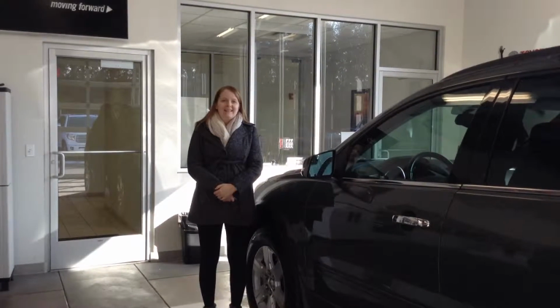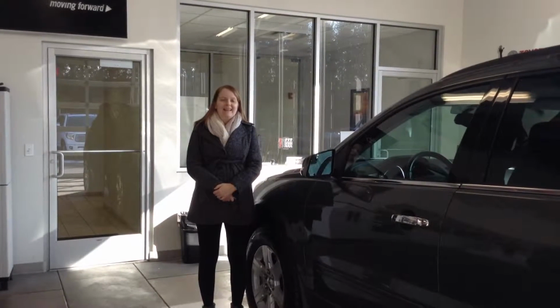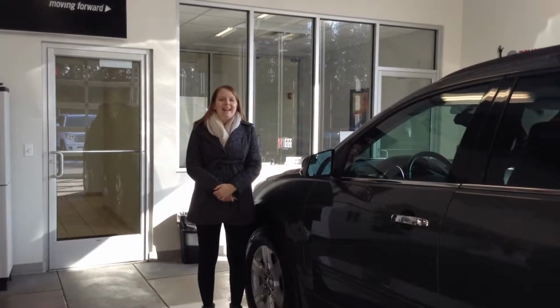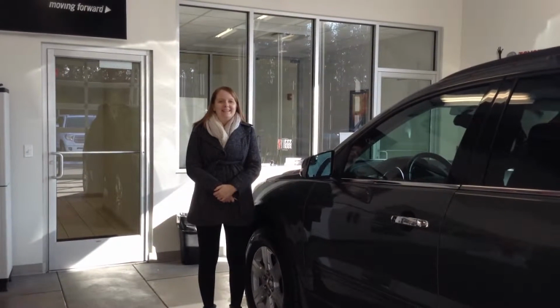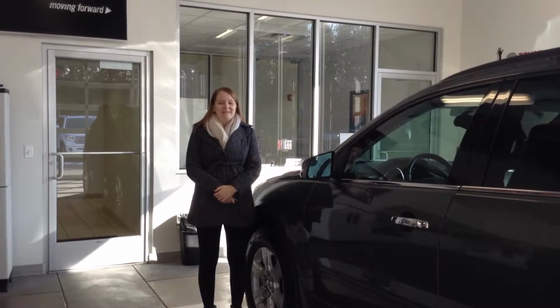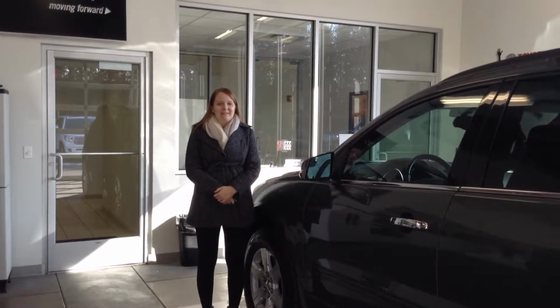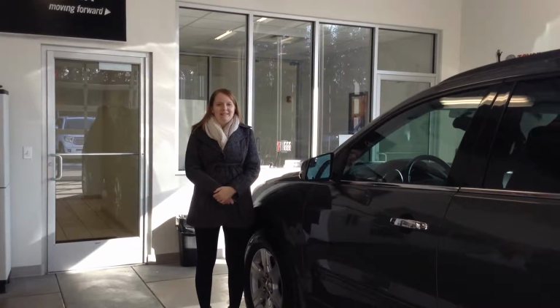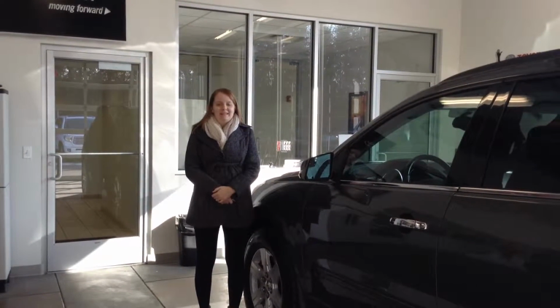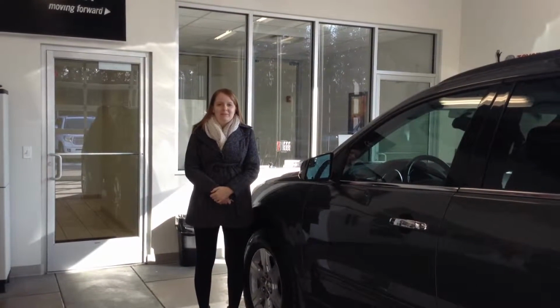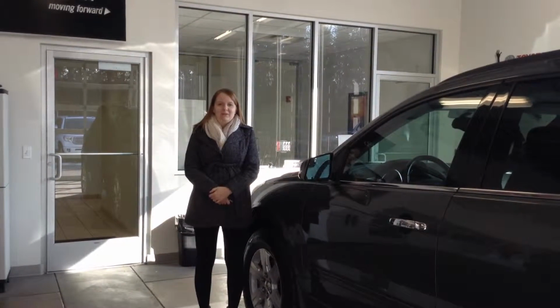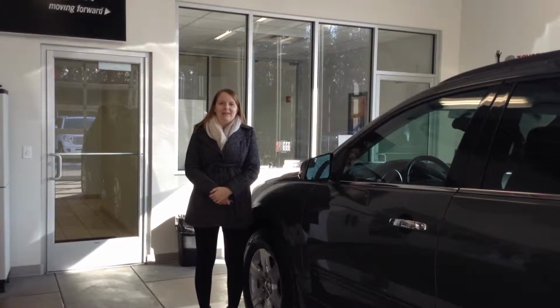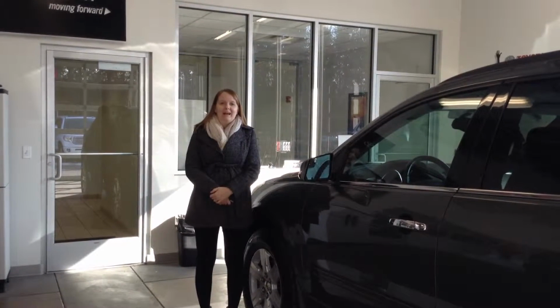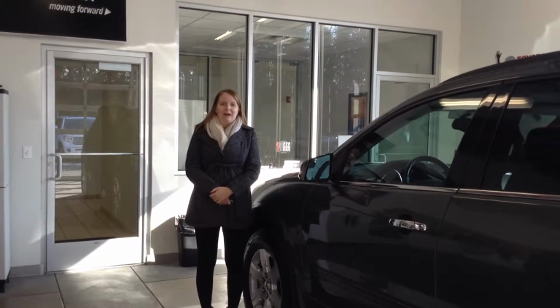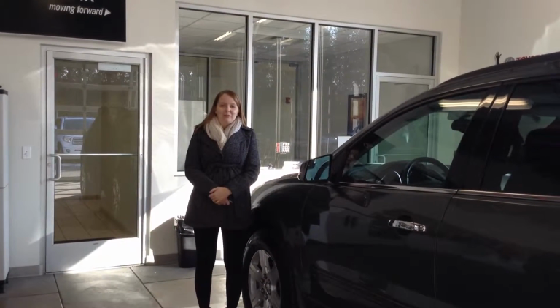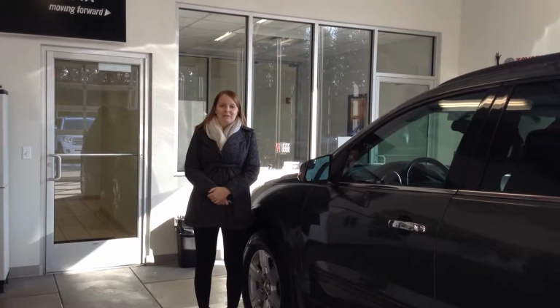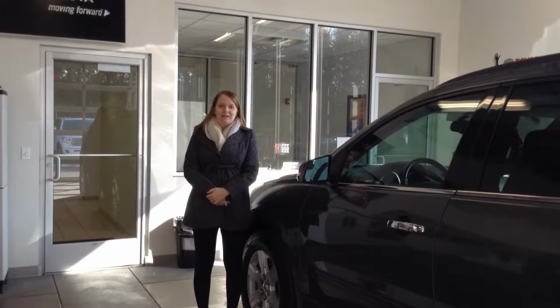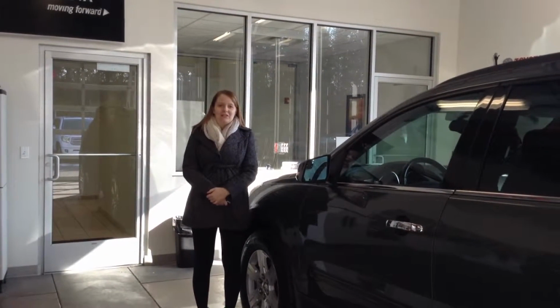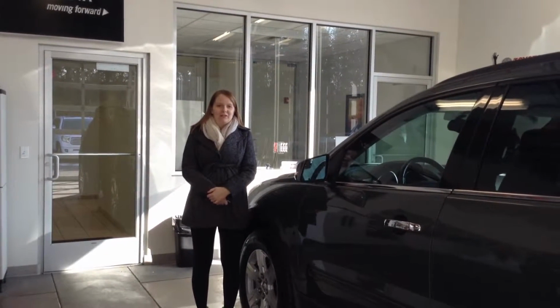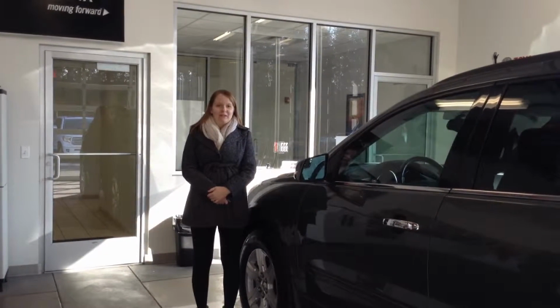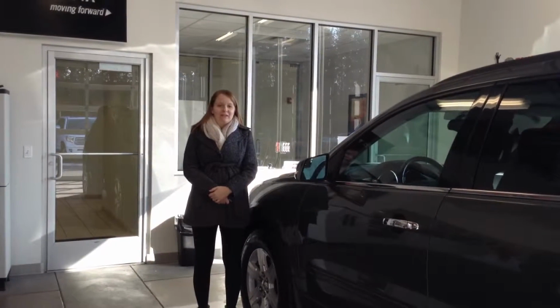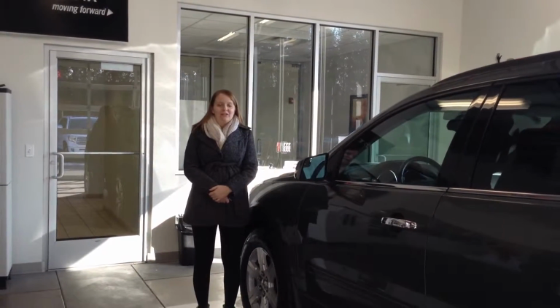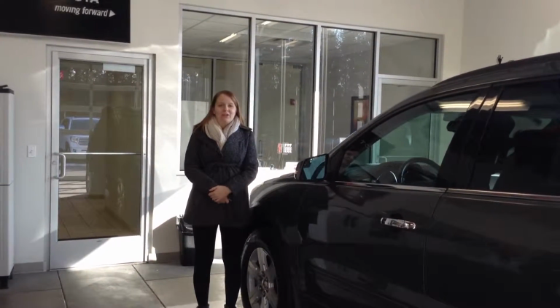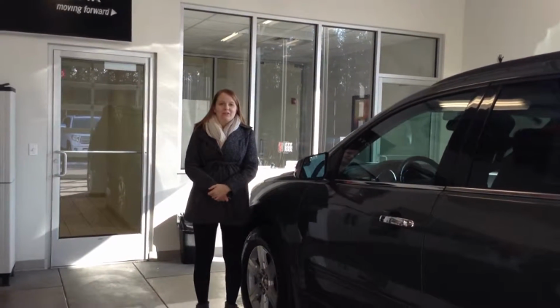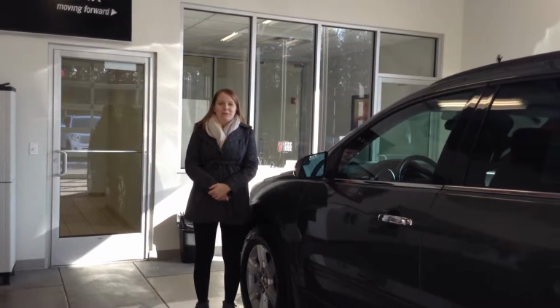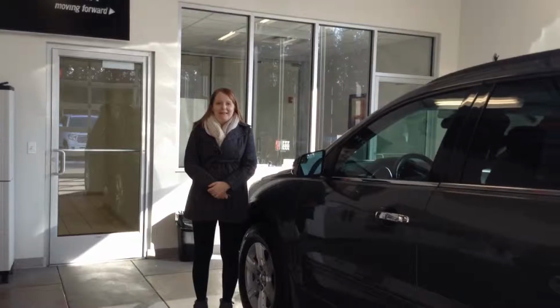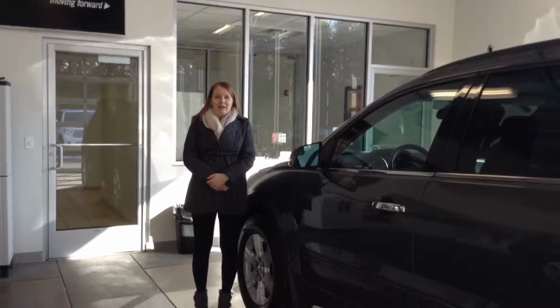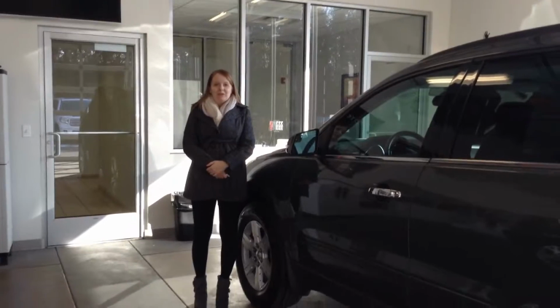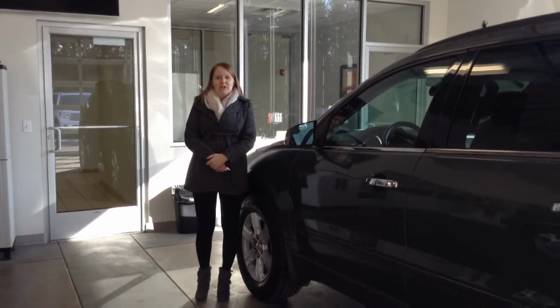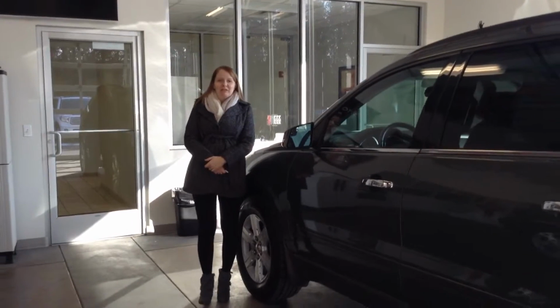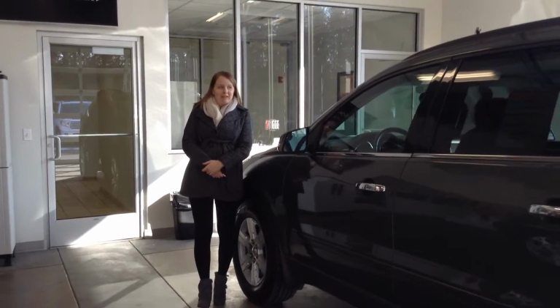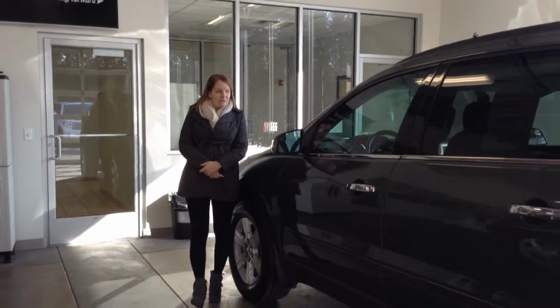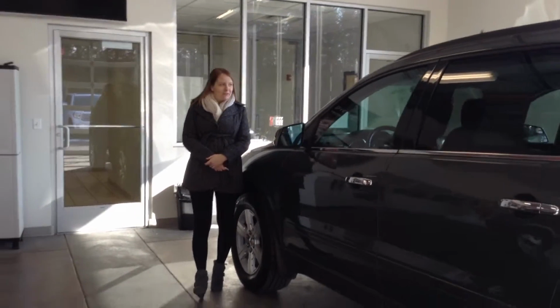Hi, this is Crystal at Team Toyota on Route 41 in Shererville. I'm here to show you this 2011 Chevrolet Traverse.